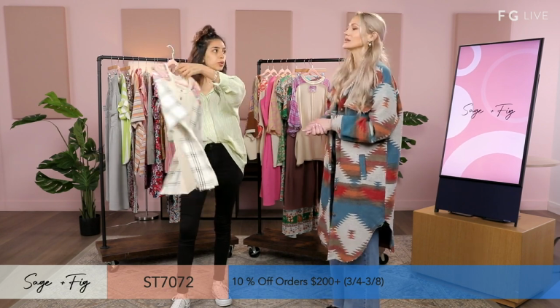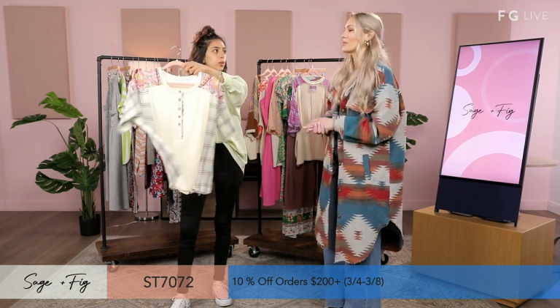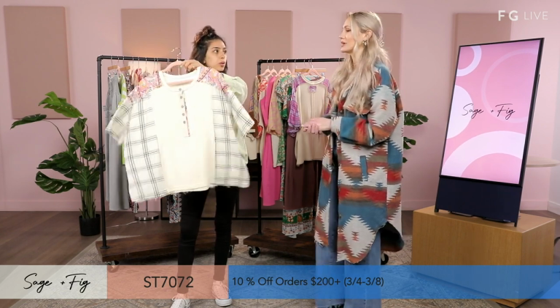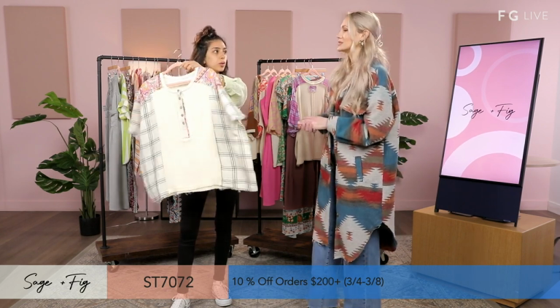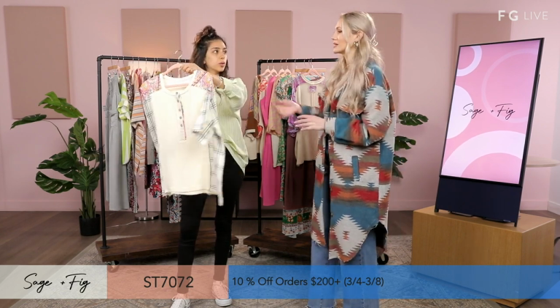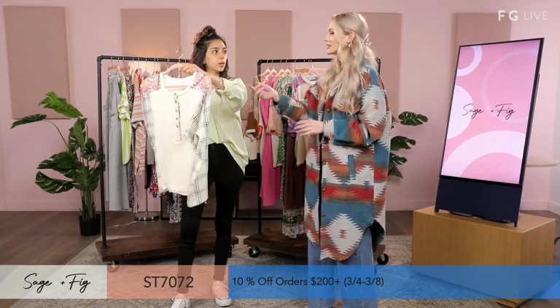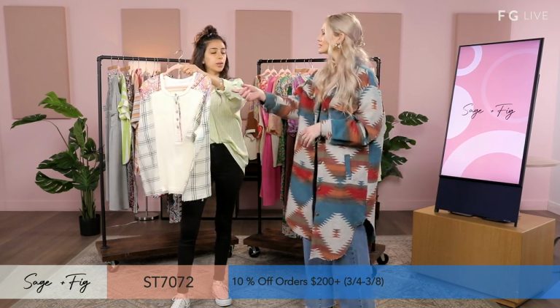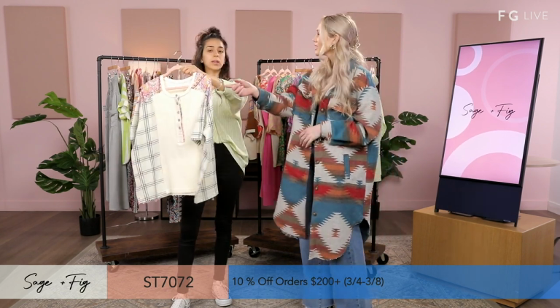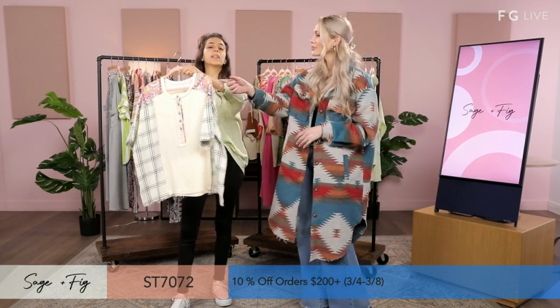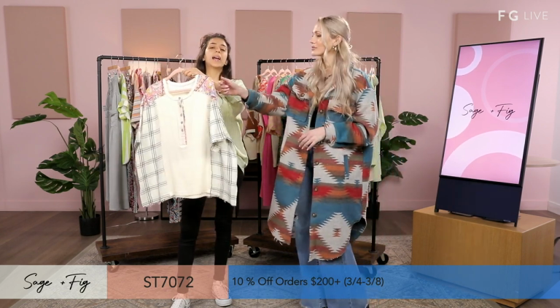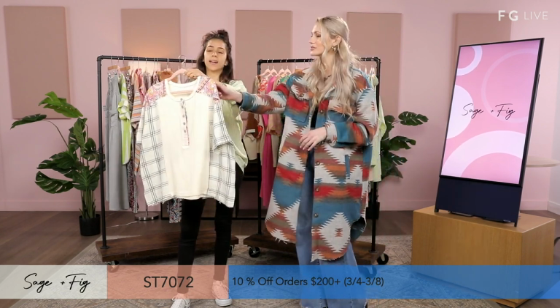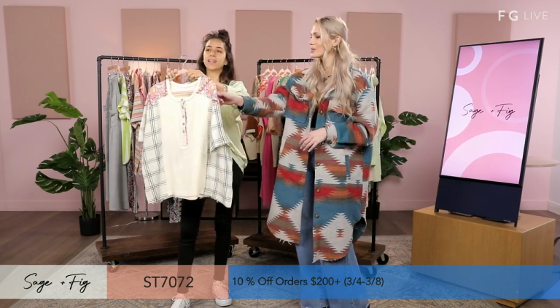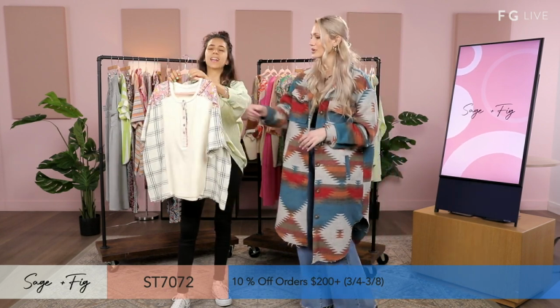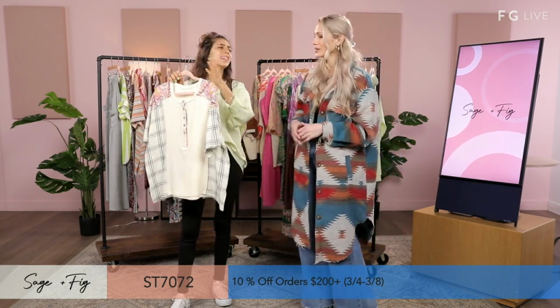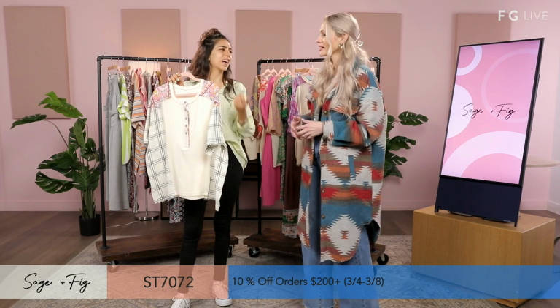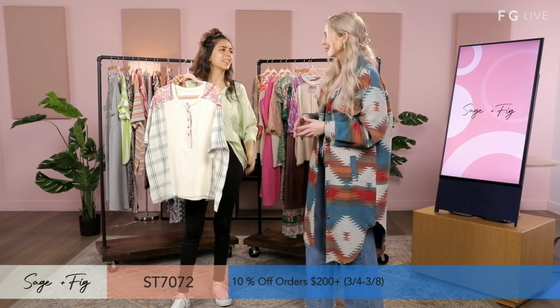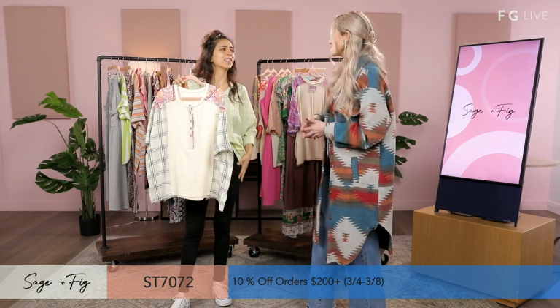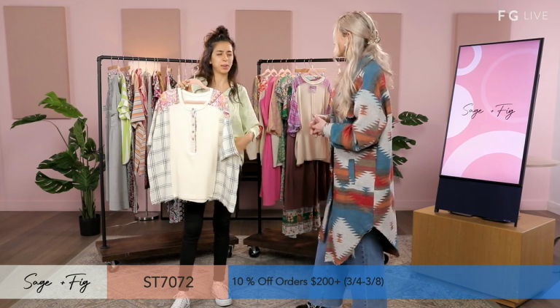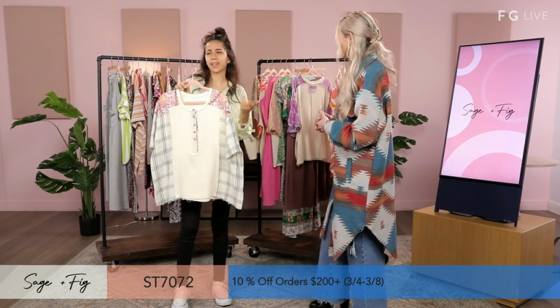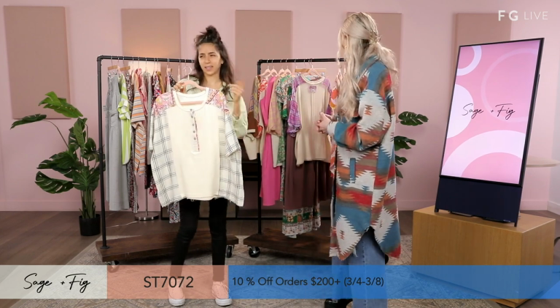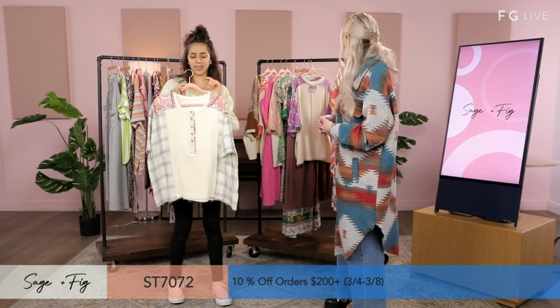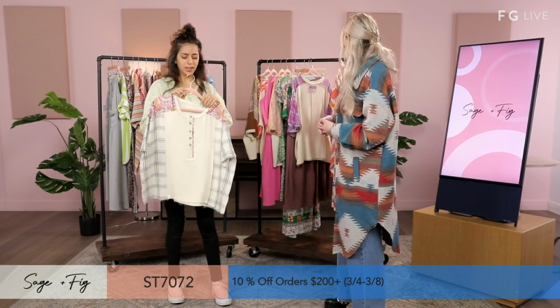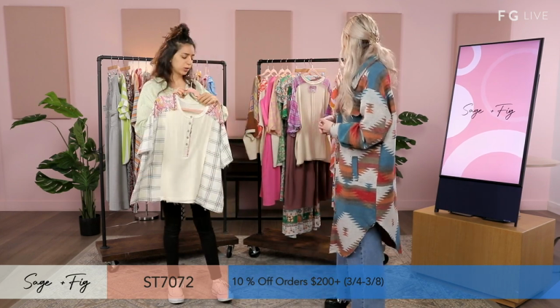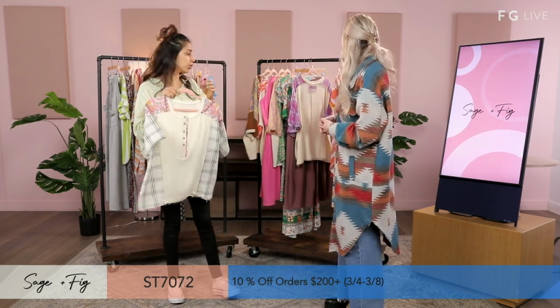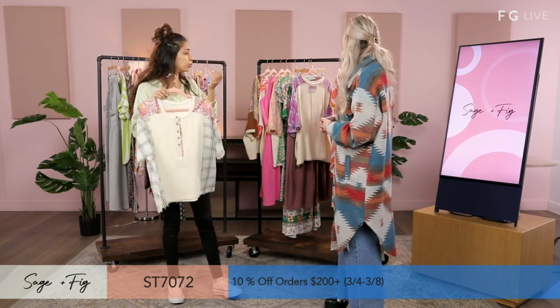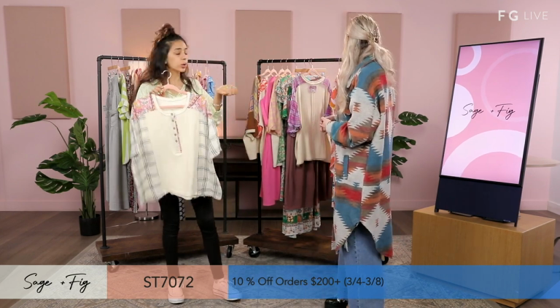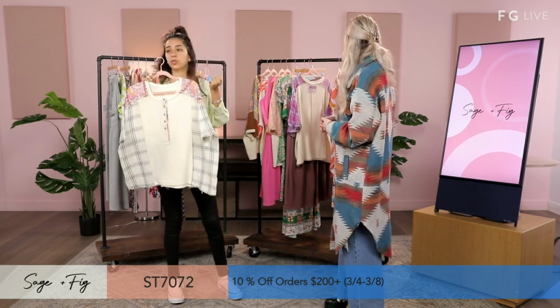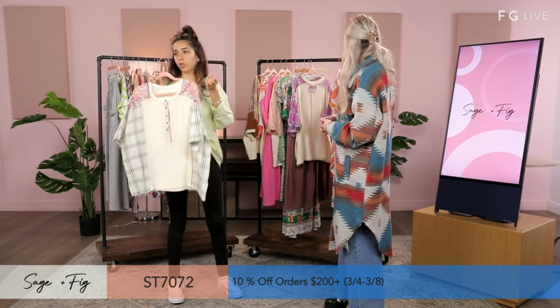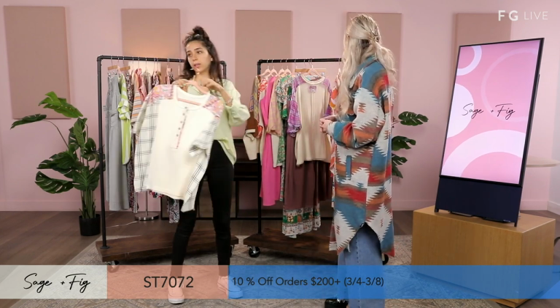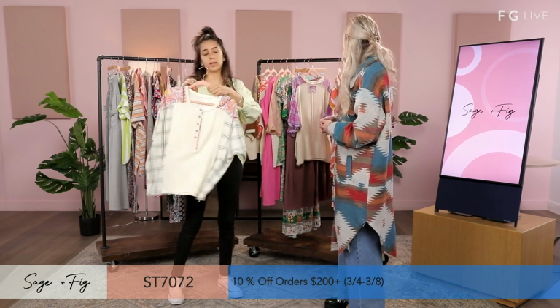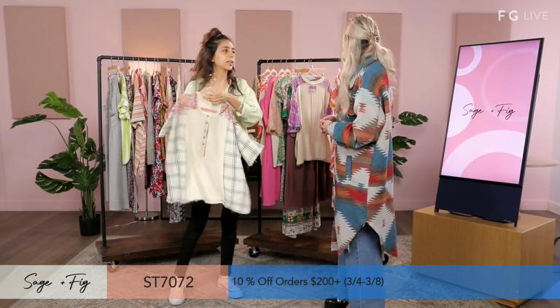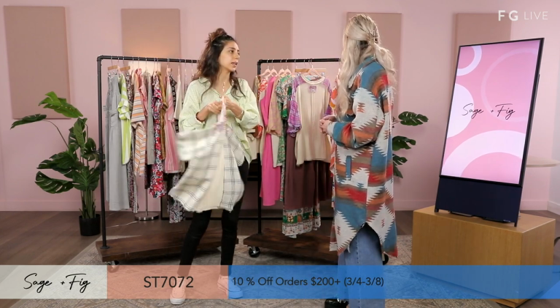It's got like a bandana type print — I like that. It's a loose style you can pair with shorts, jeans, or leggings.